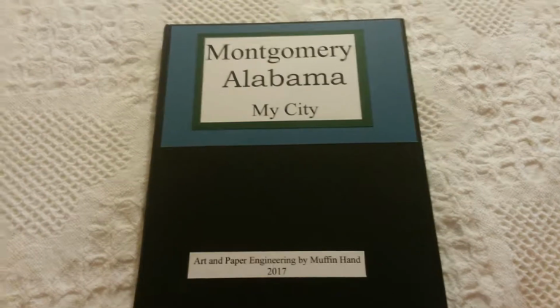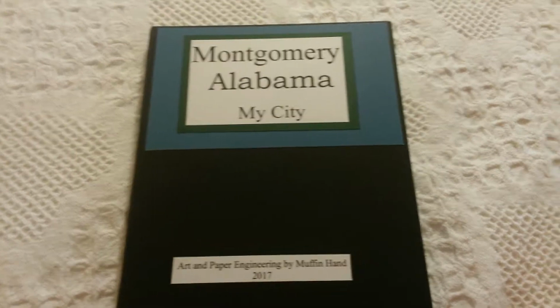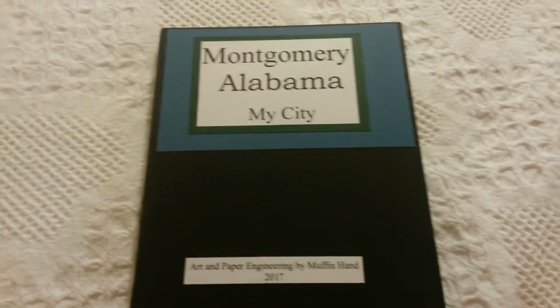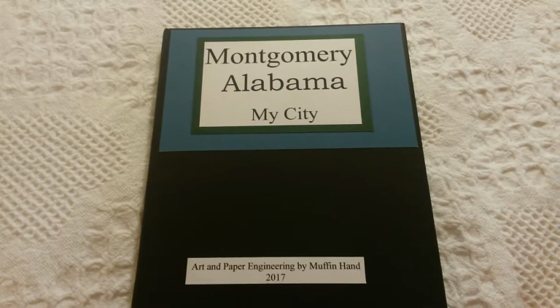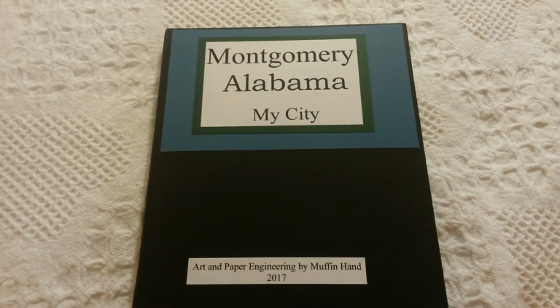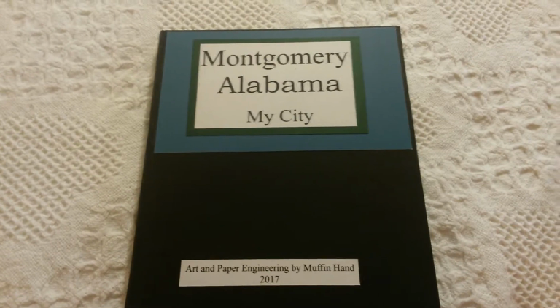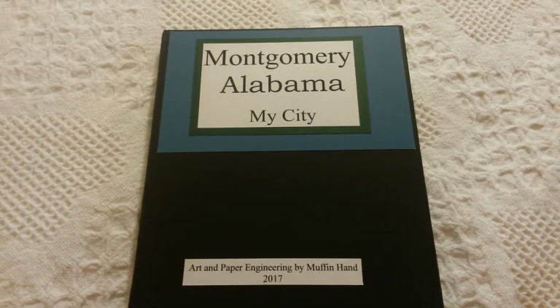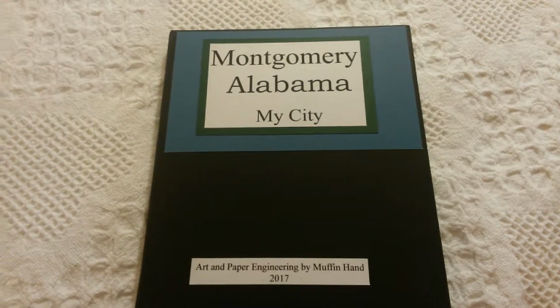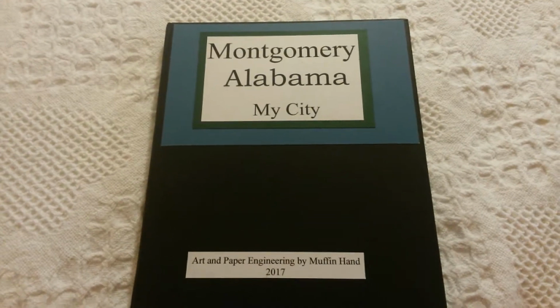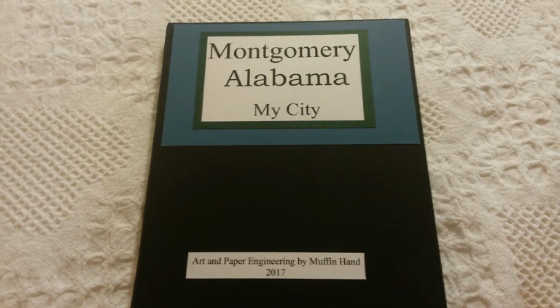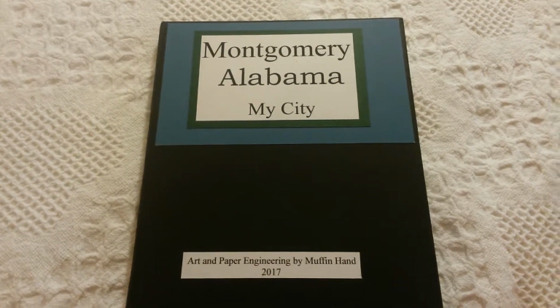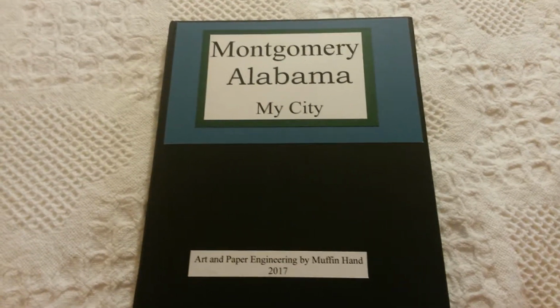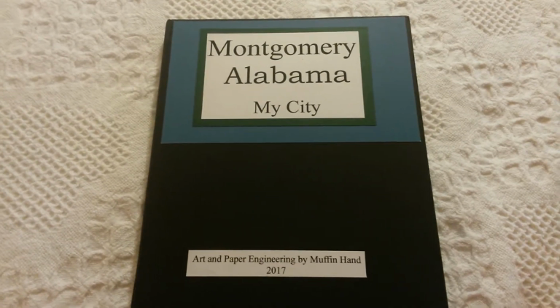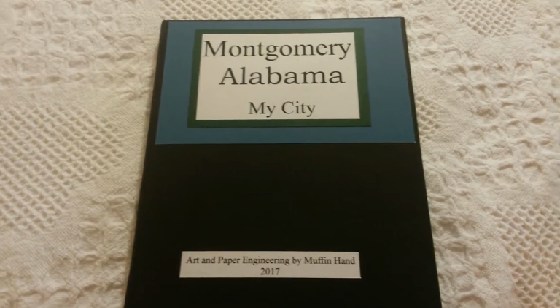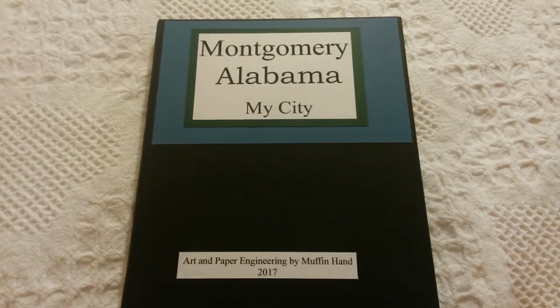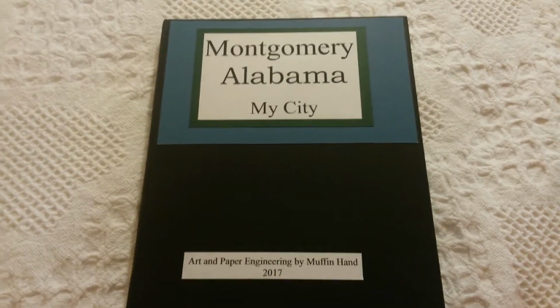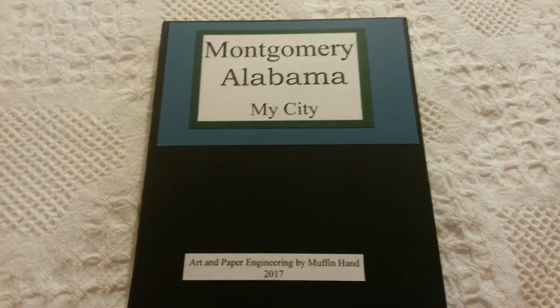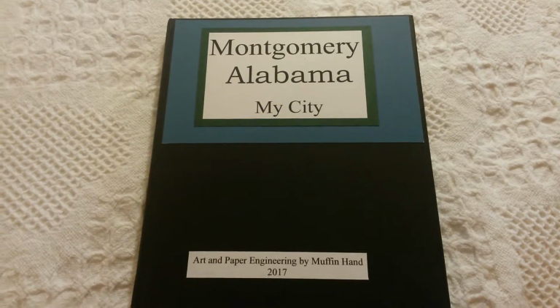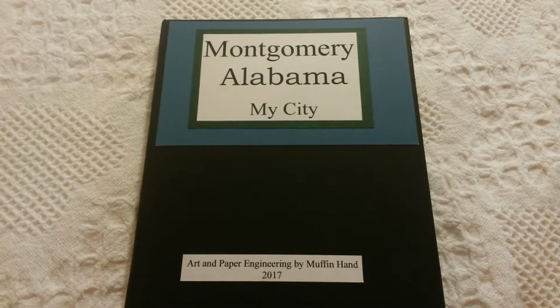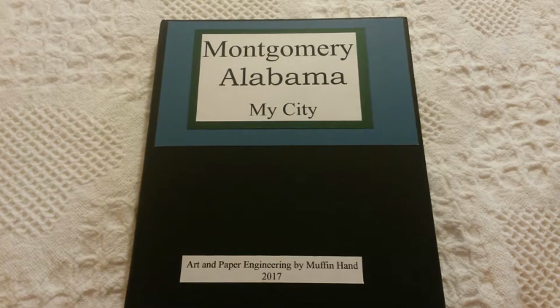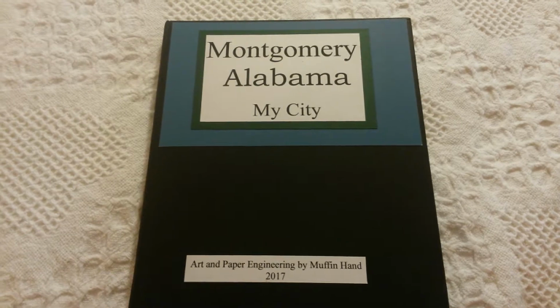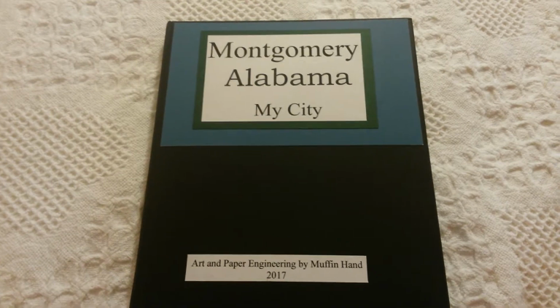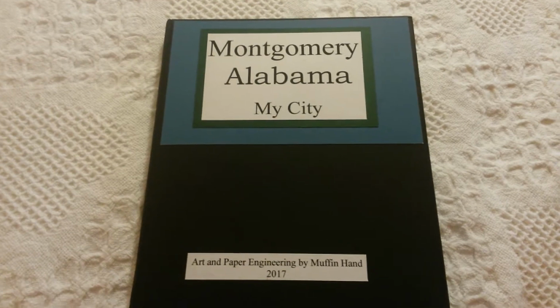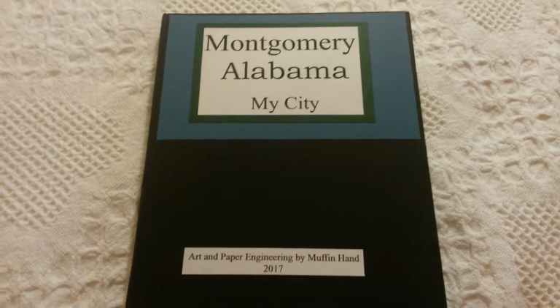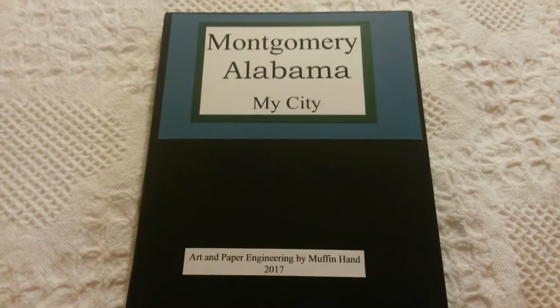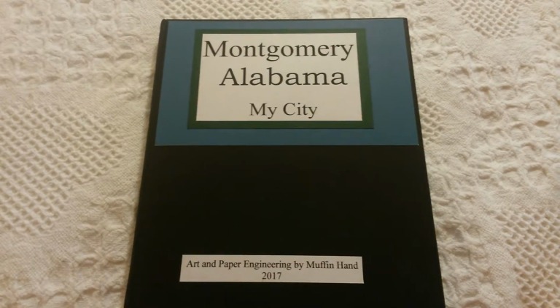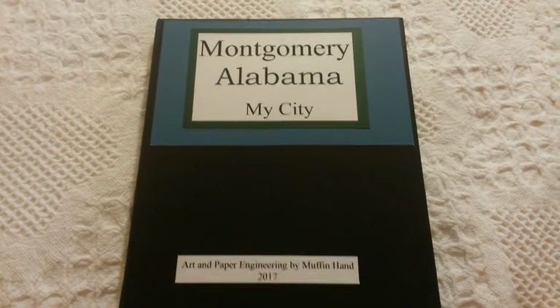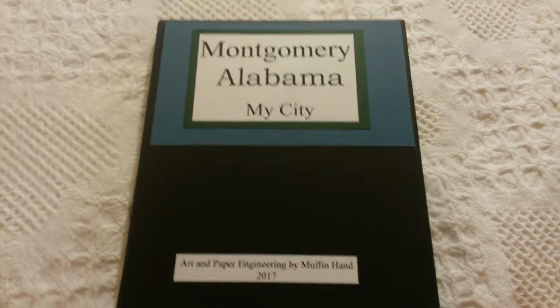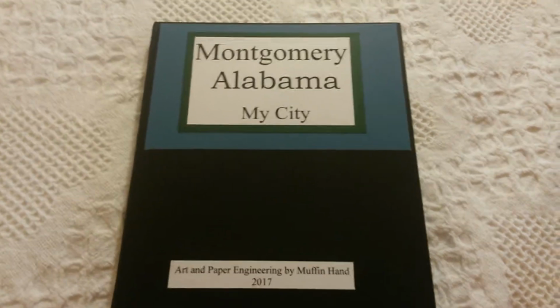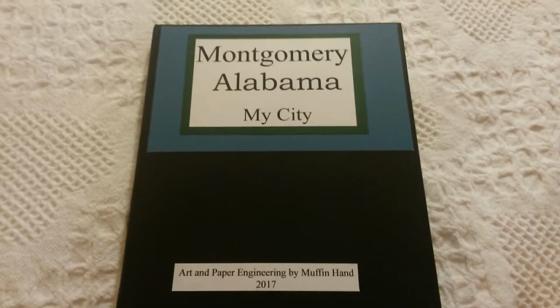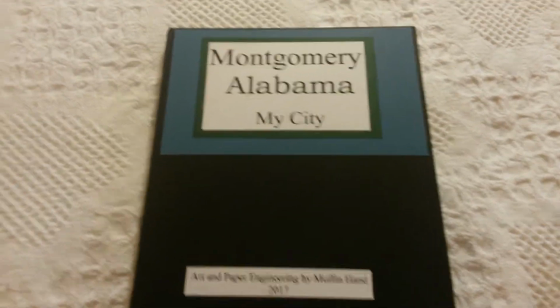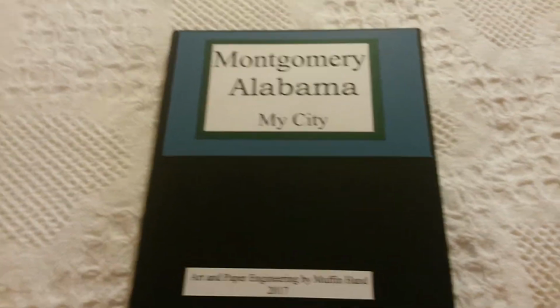This is Muffin and this is one of my latest pop-up books. It's Montgomery, Alabama — my city.